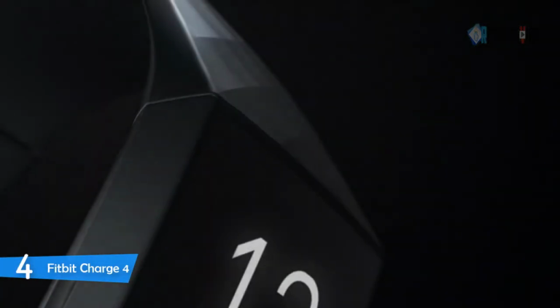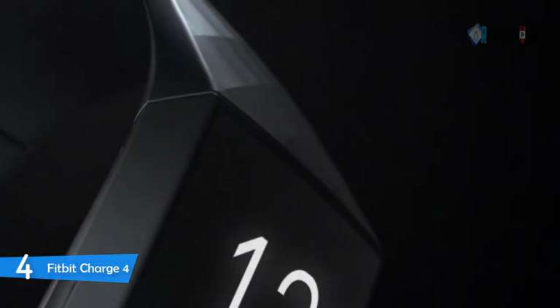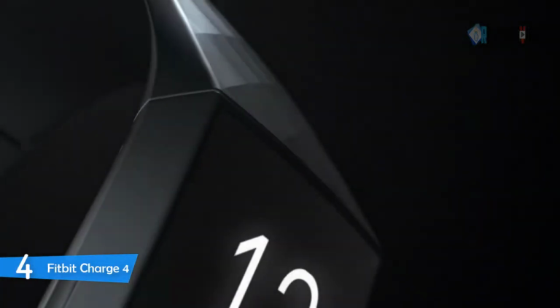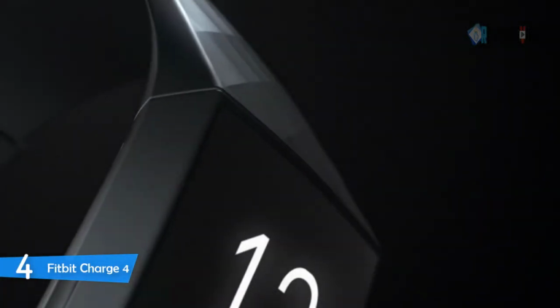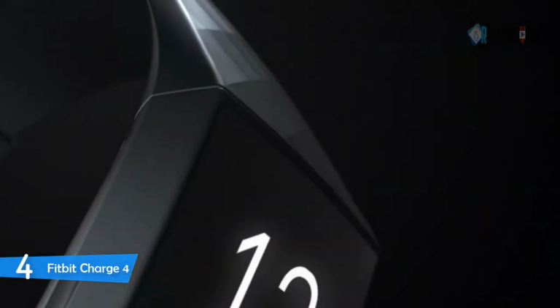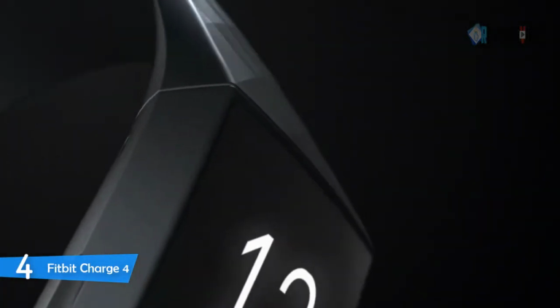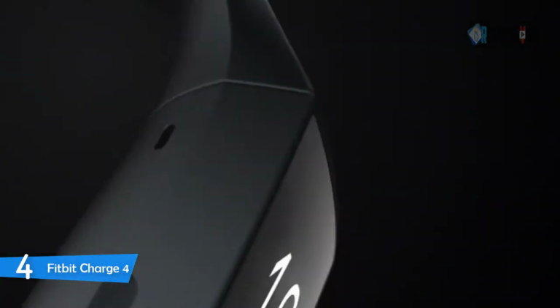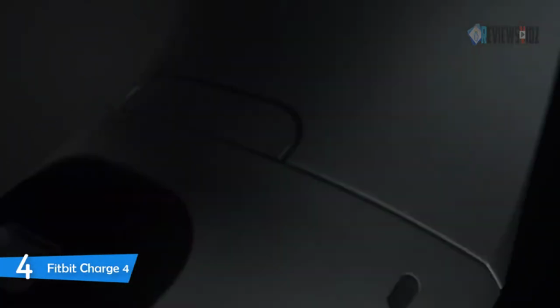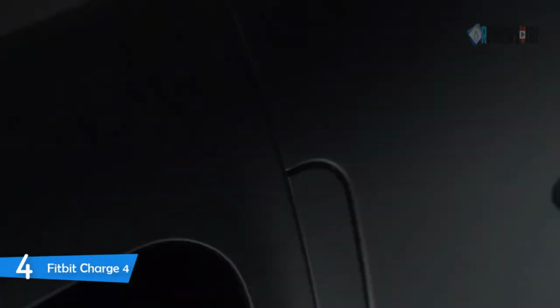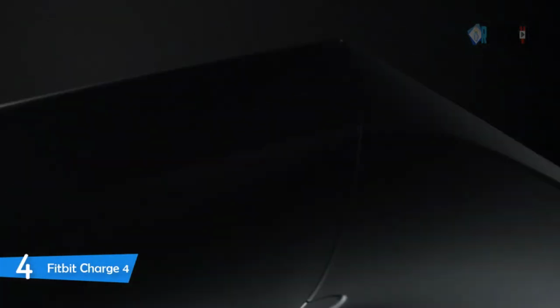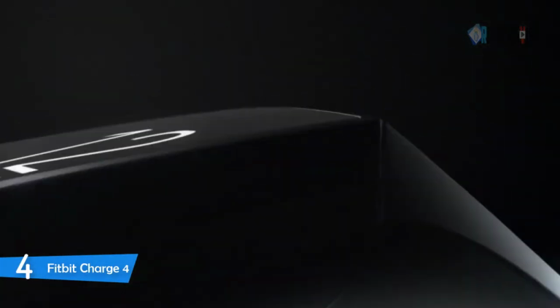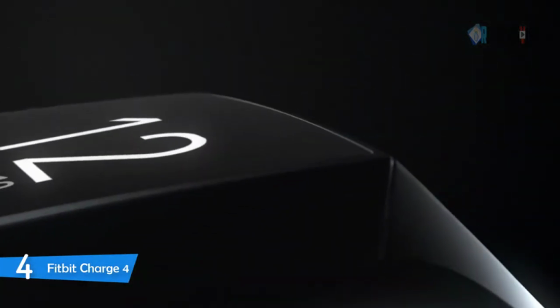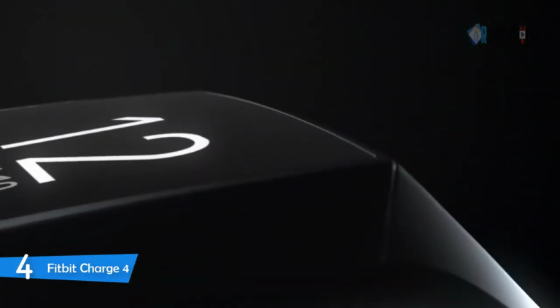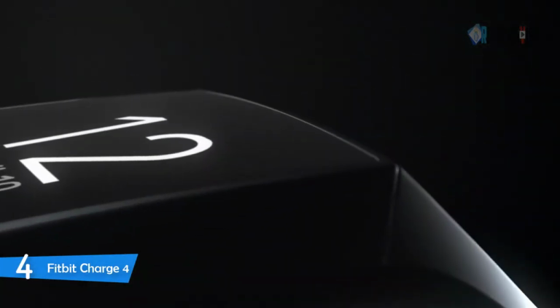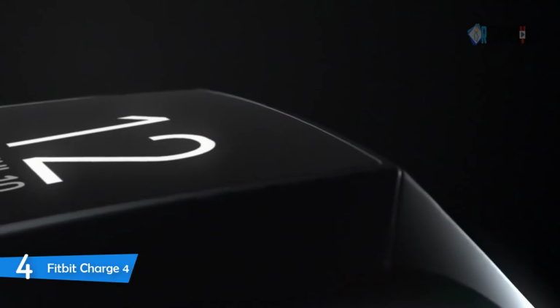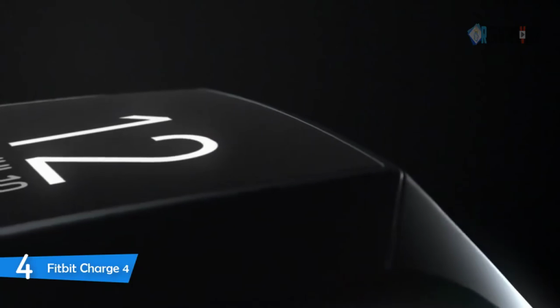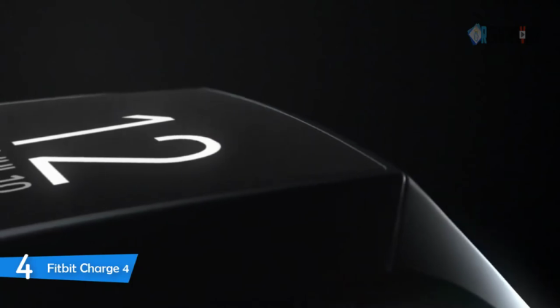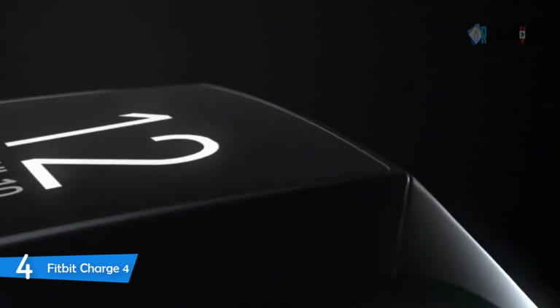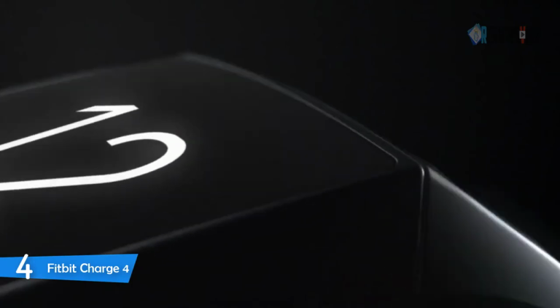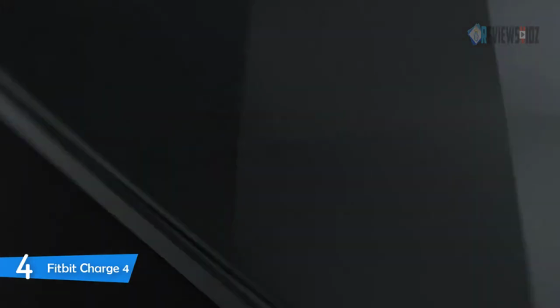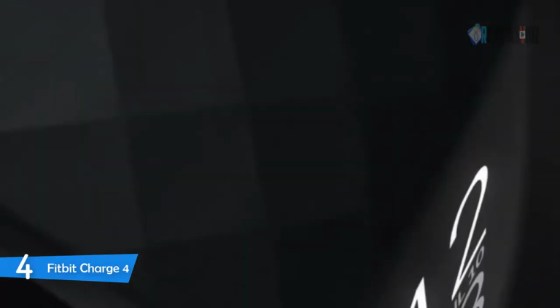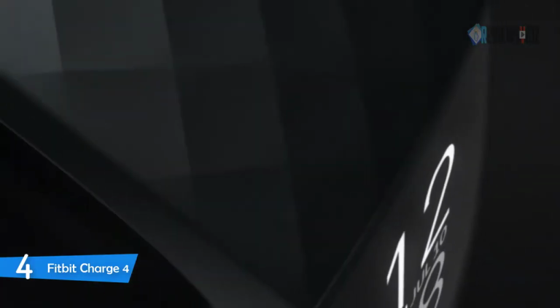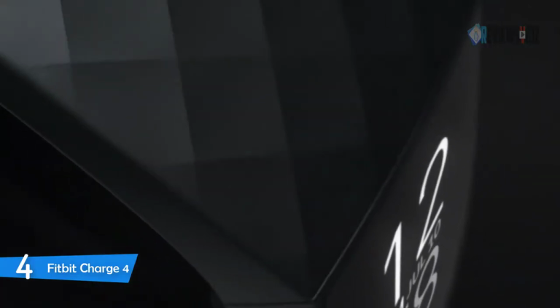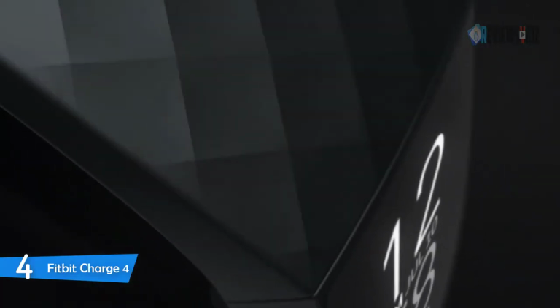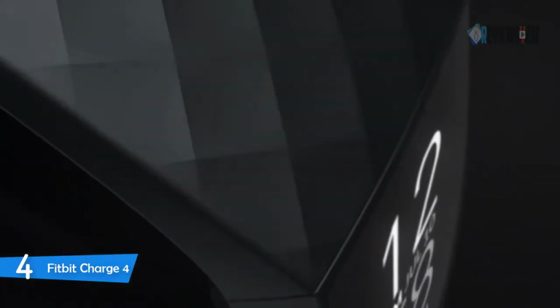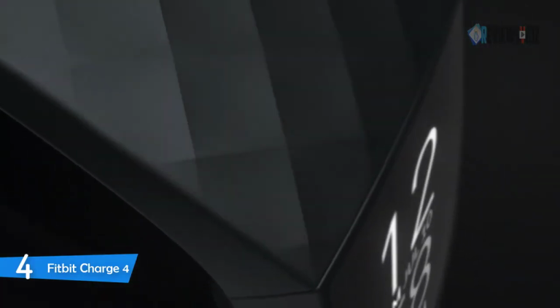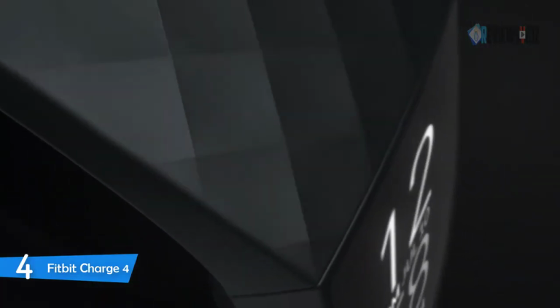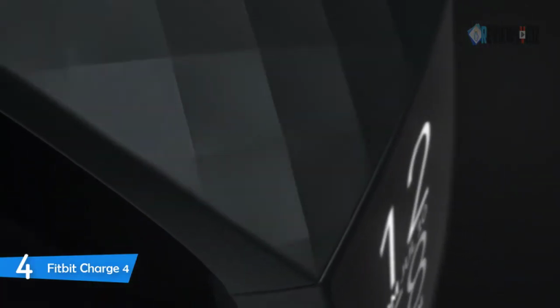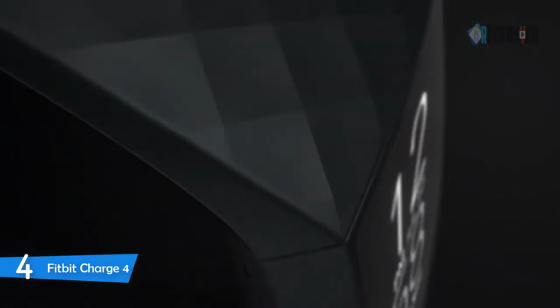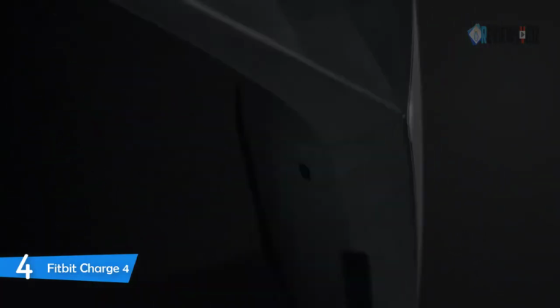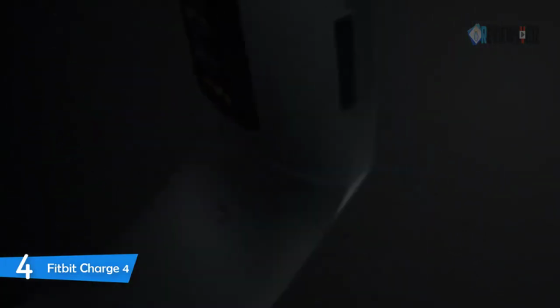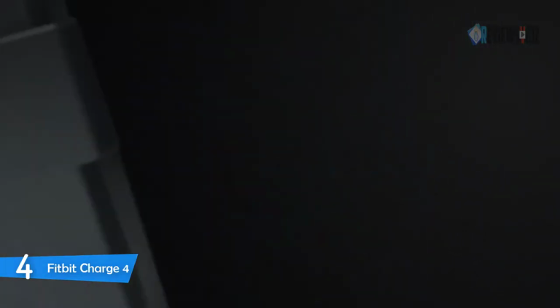Number four: Fitbit Charge 4 Fitness Tracker. With the Fitbit Charge 4, you can get a 90-day free trial of Fitbit Premium to help you stay active, sleep well, and manage stress.